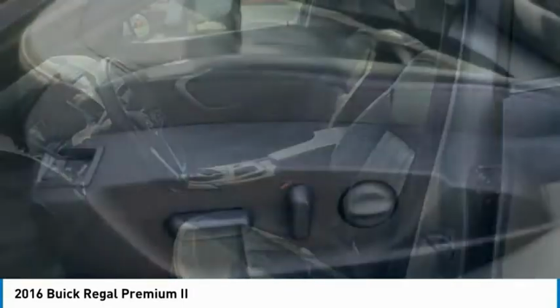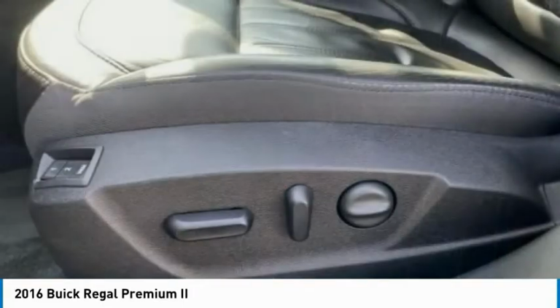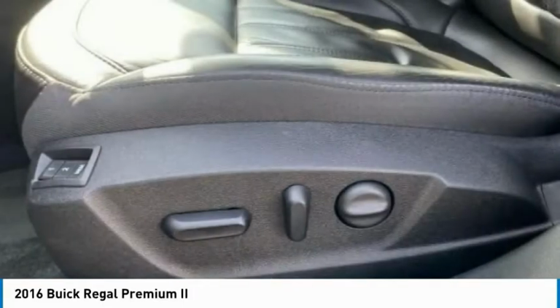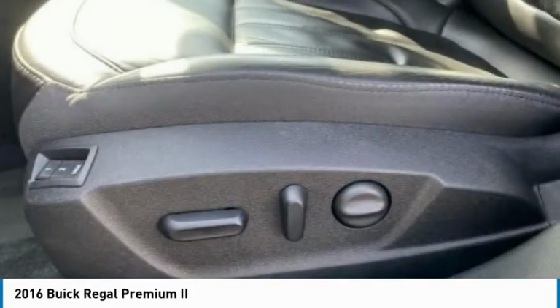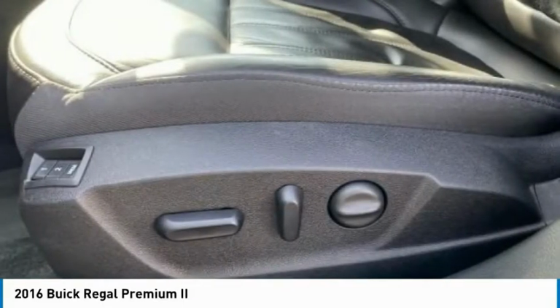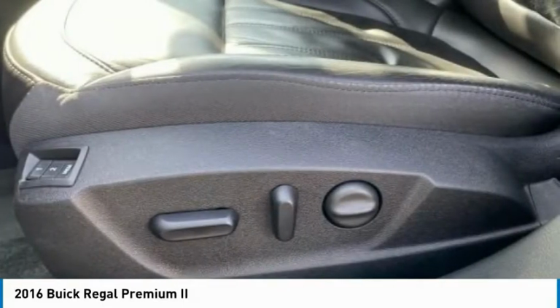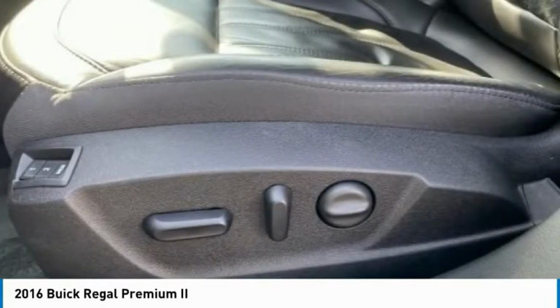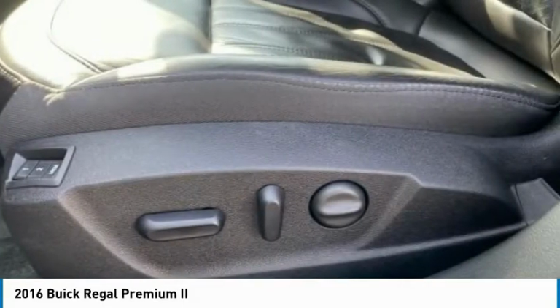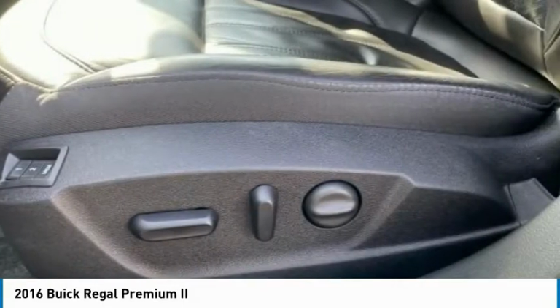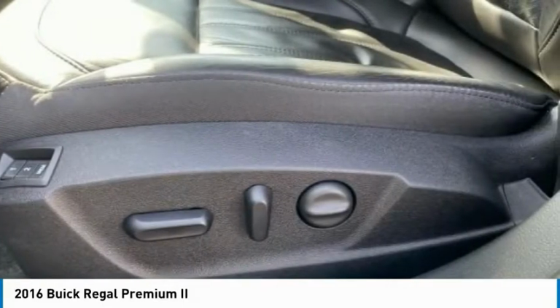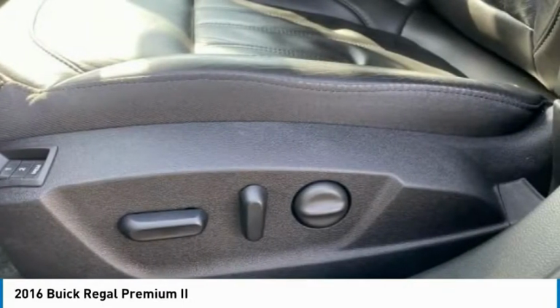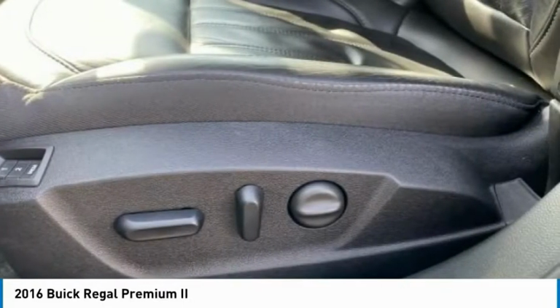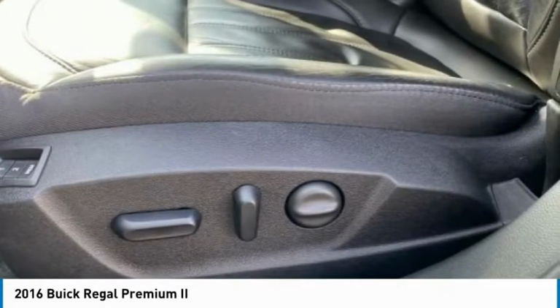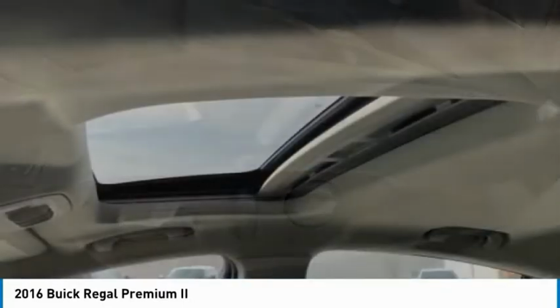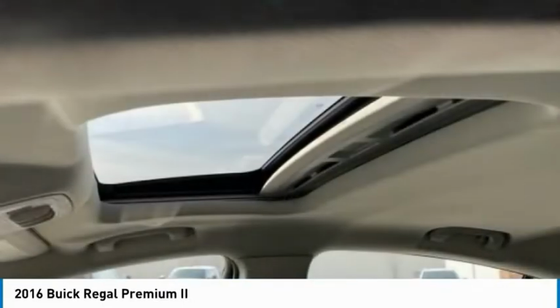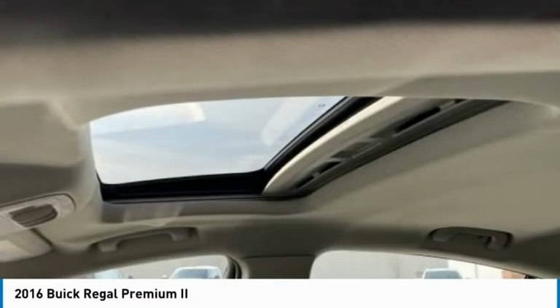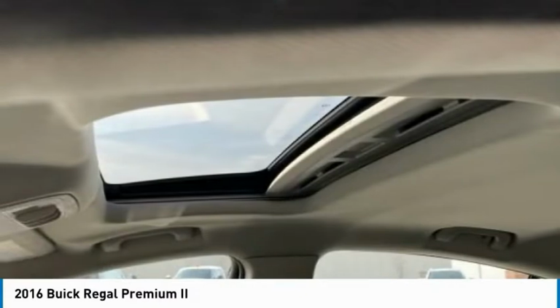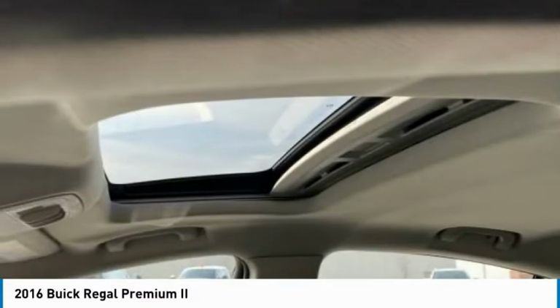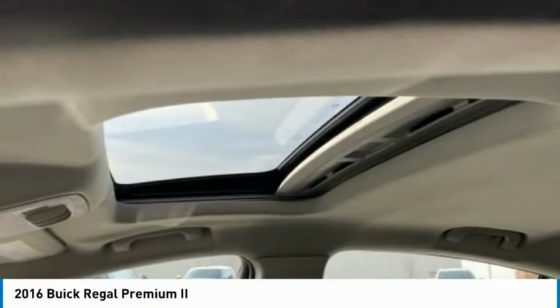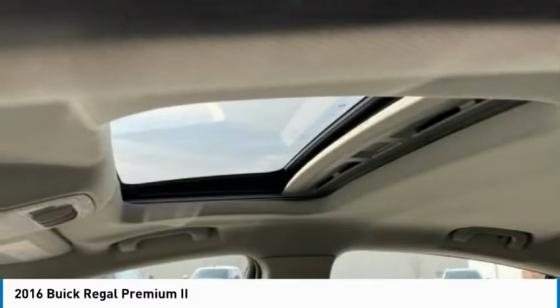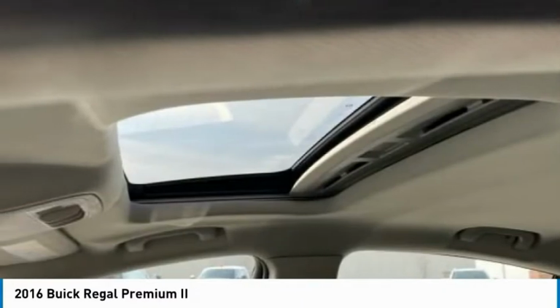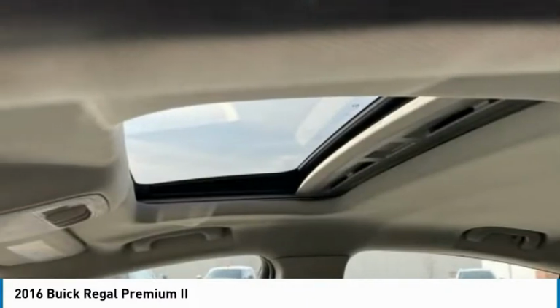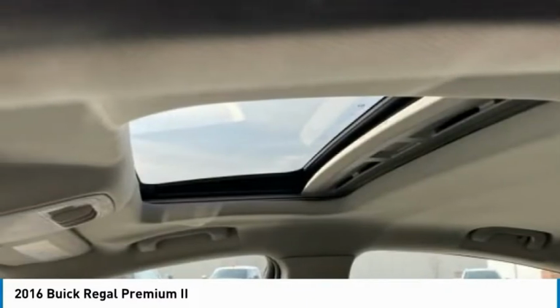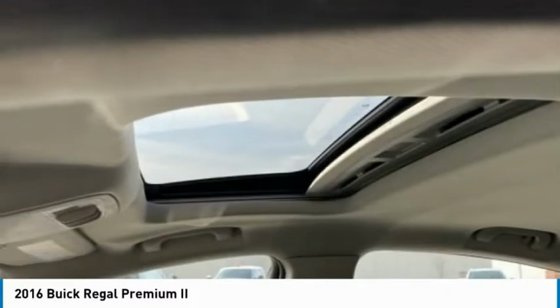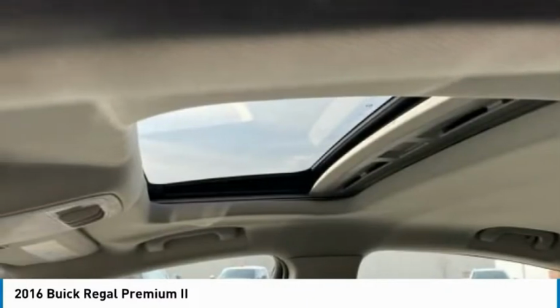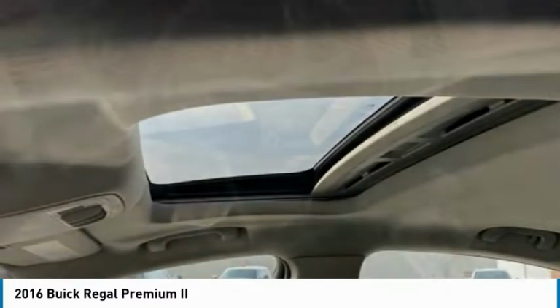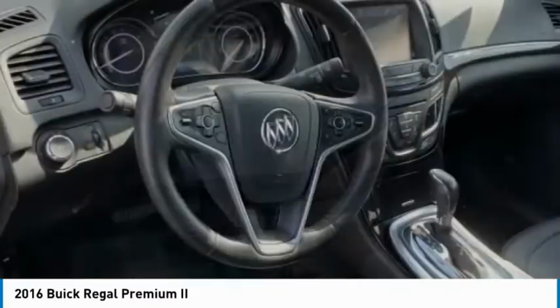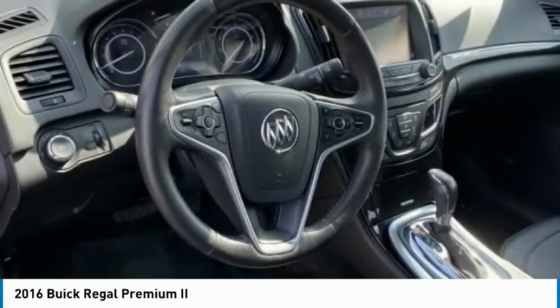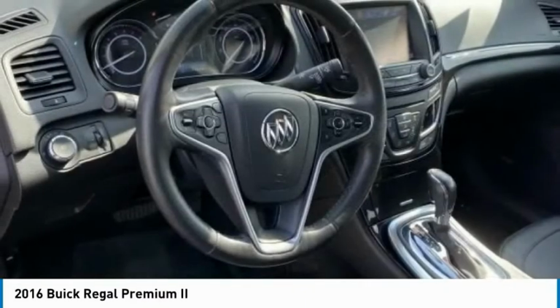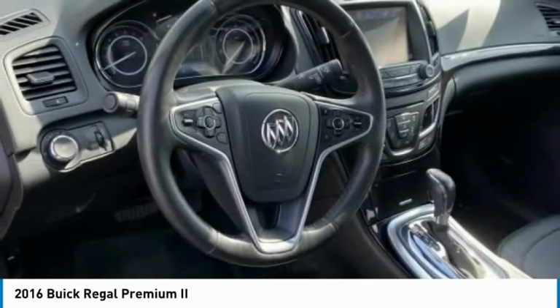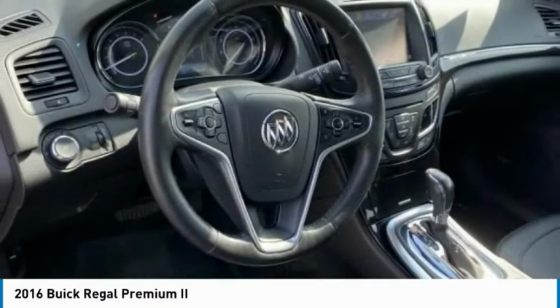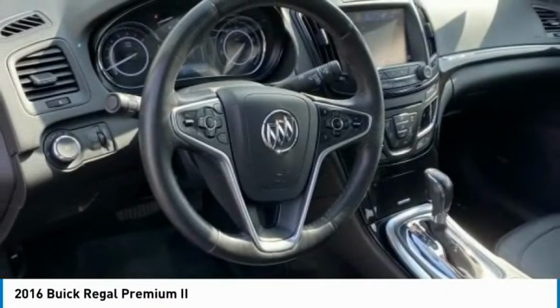Rear window defroster, navigation system. Wouldn't you look great in this vehicle? Stop in today and see for yourself.